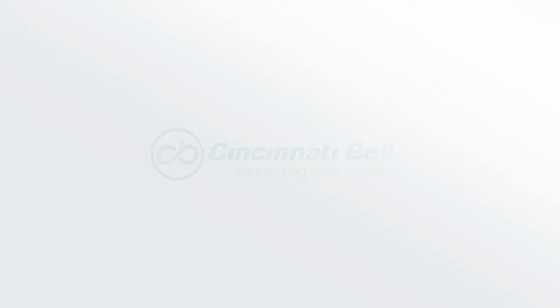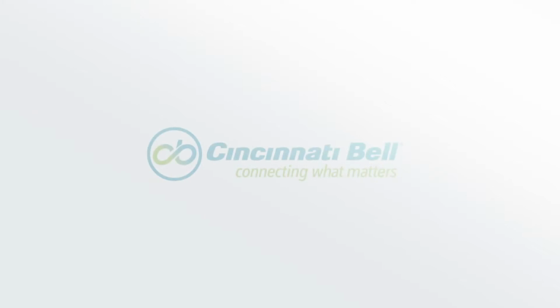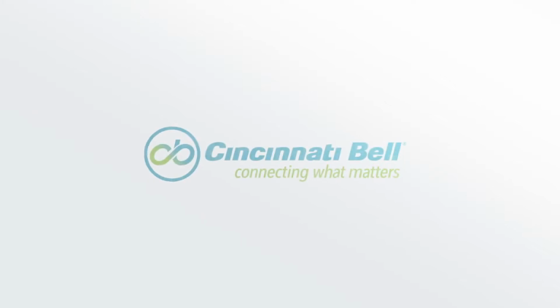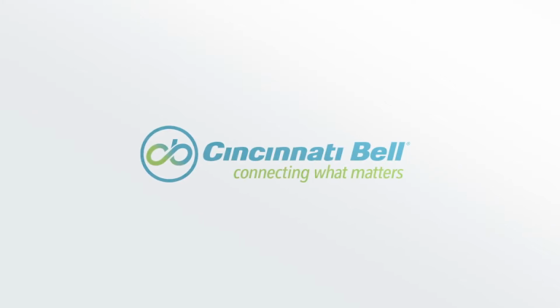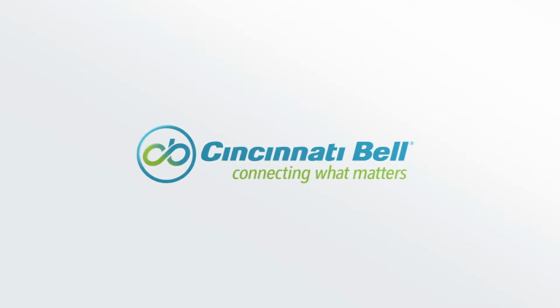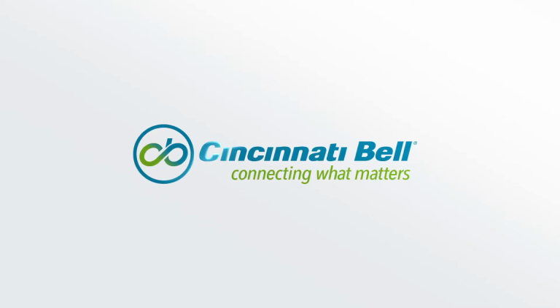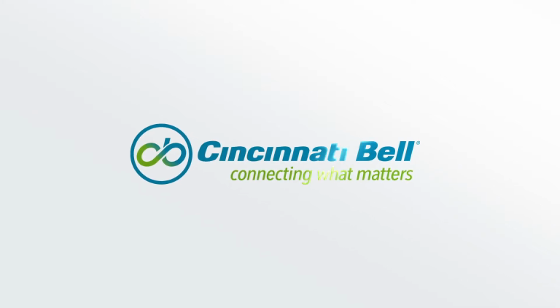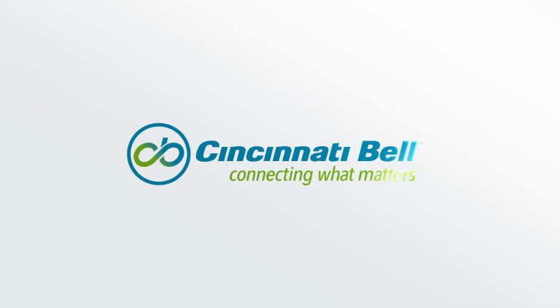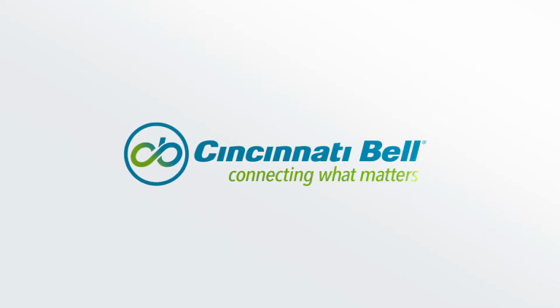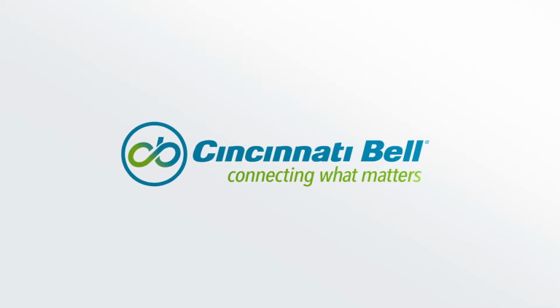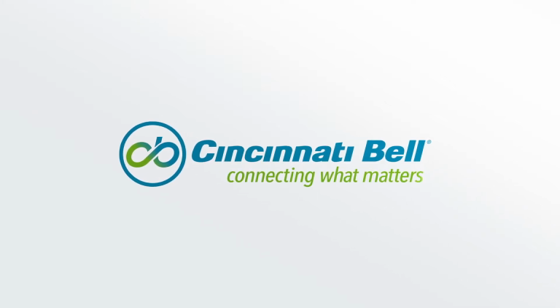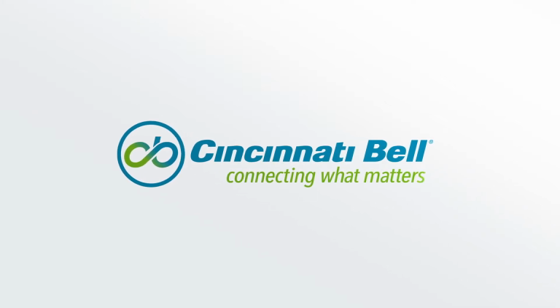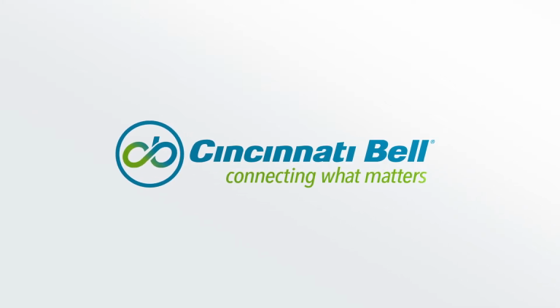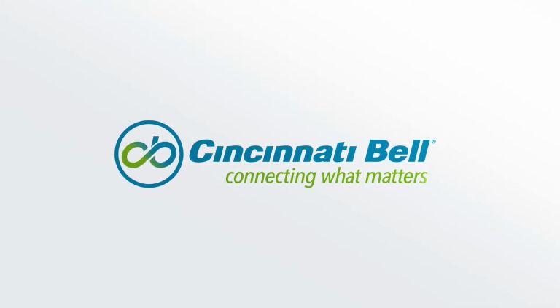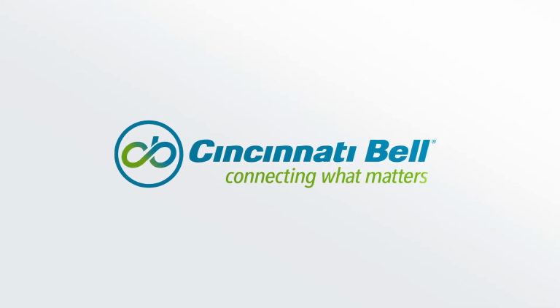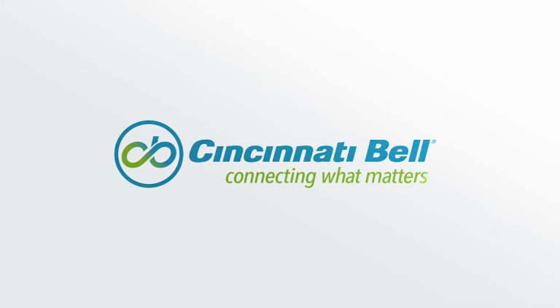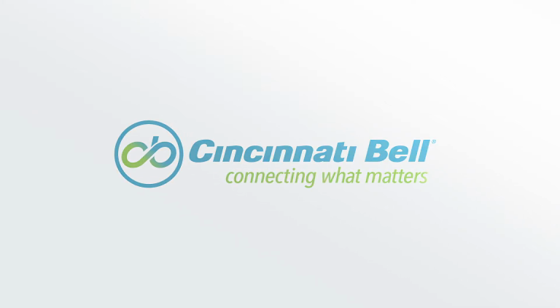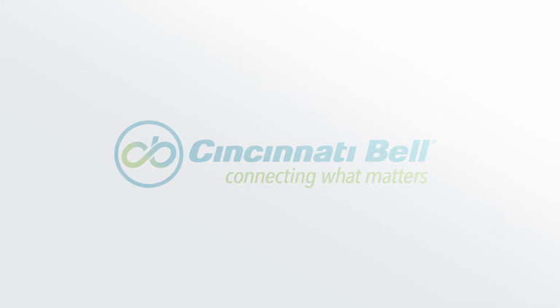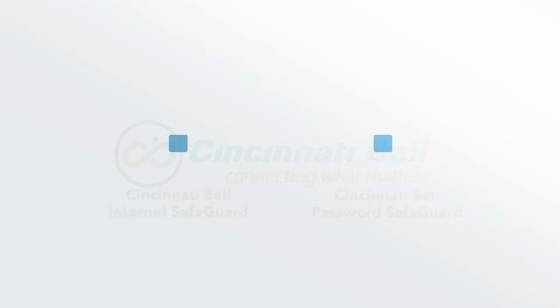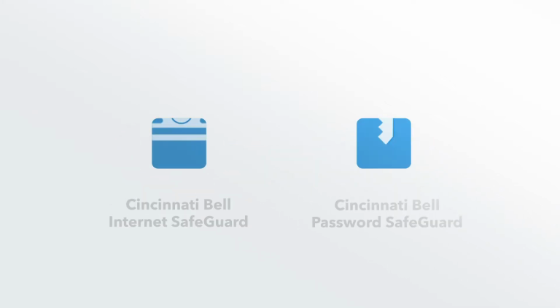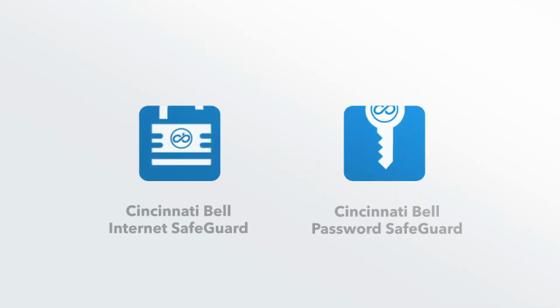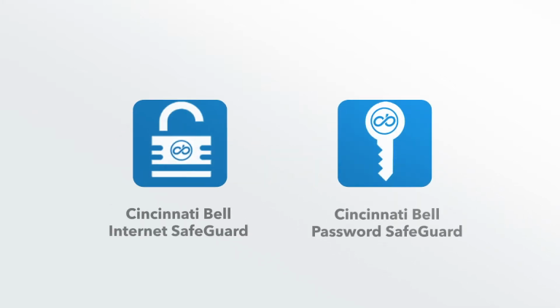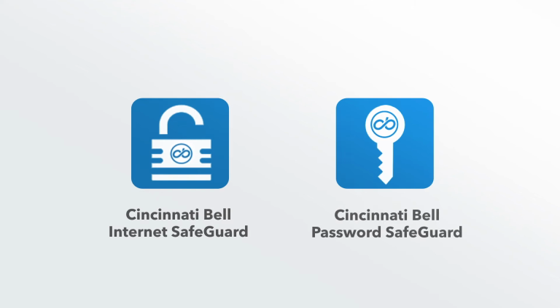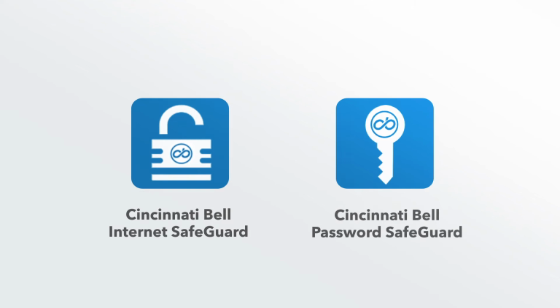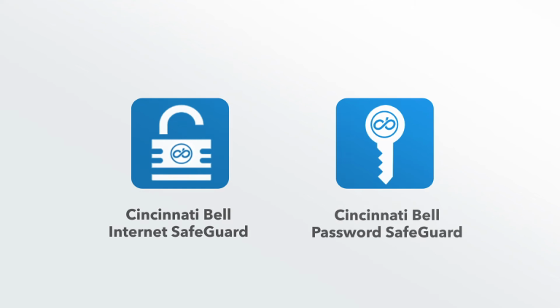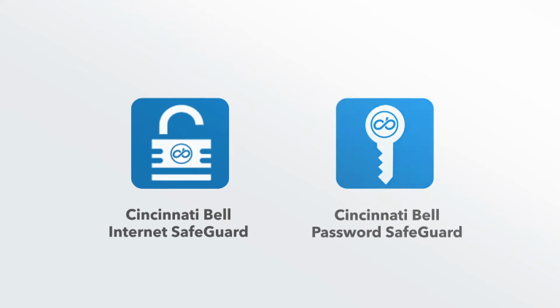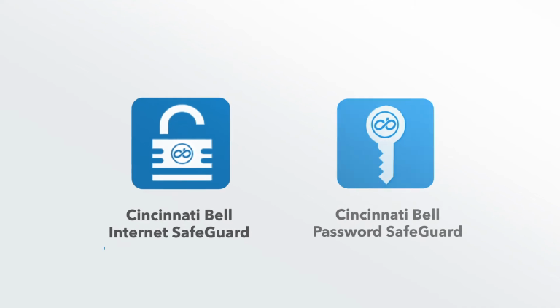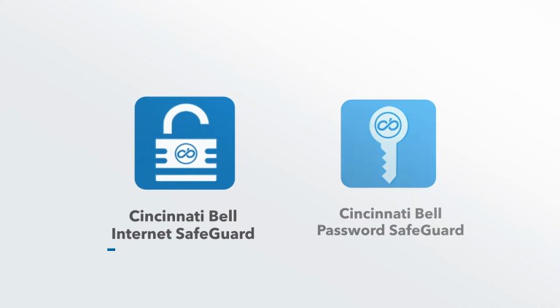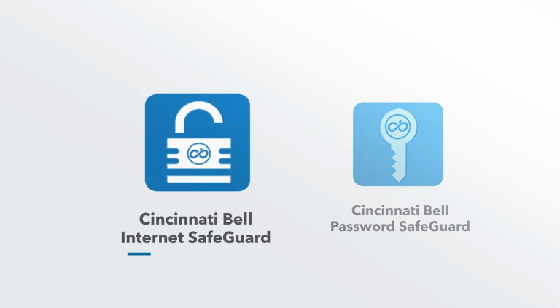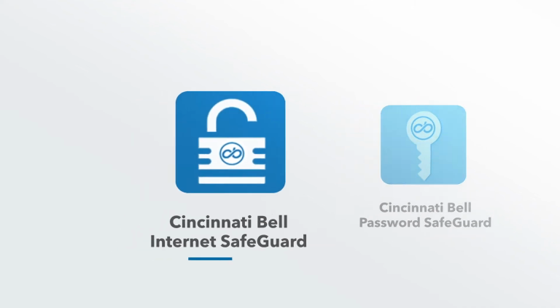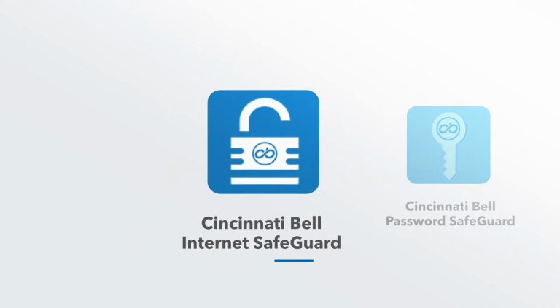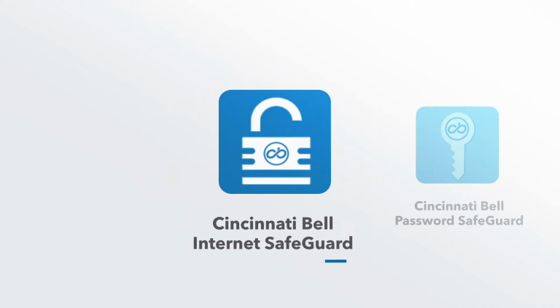Cincinnati Bell is invested in keeping your digital life secure. In this video, we will show you how to get started with Internet Safeguard.